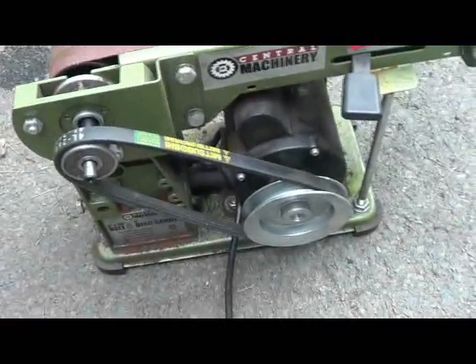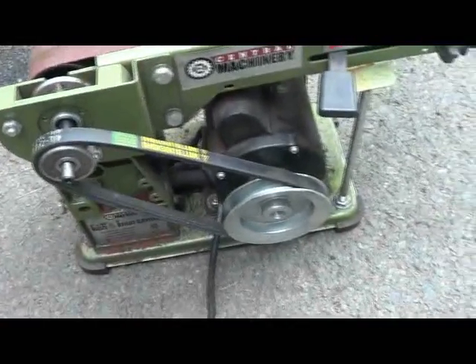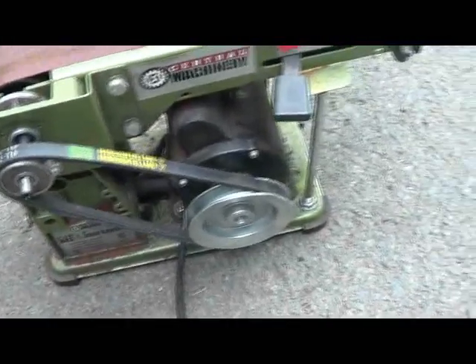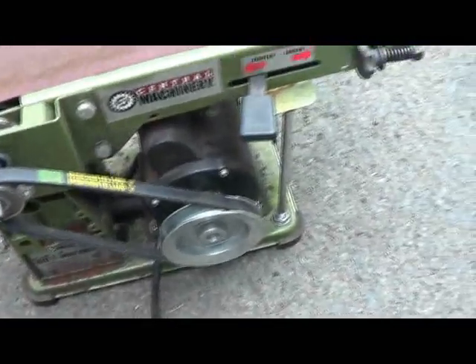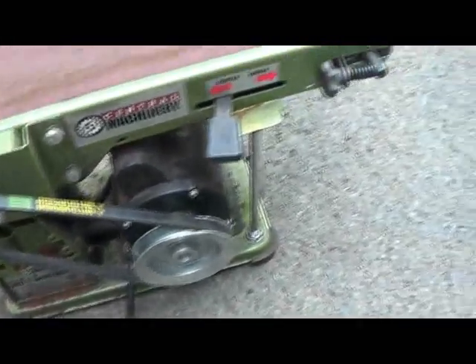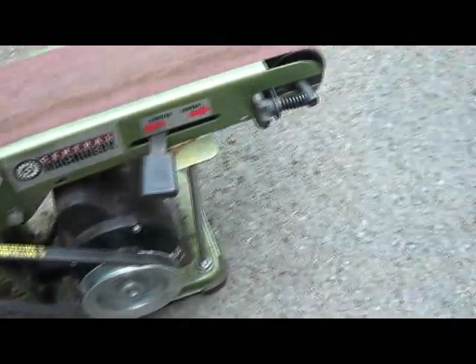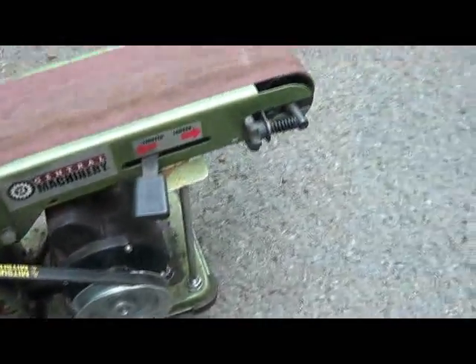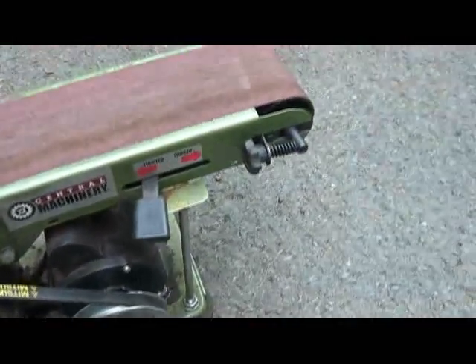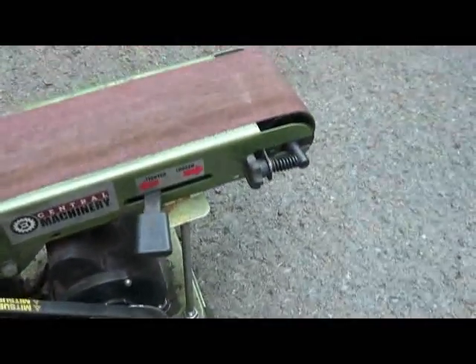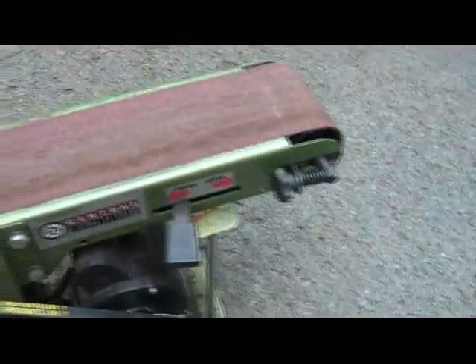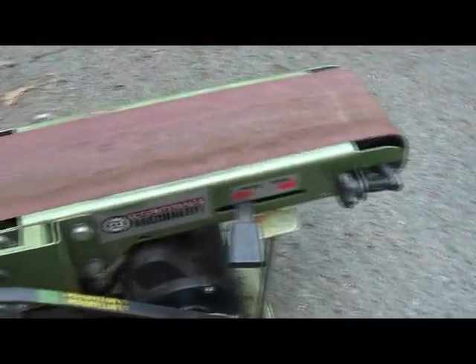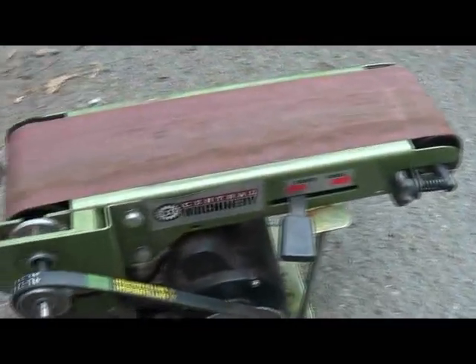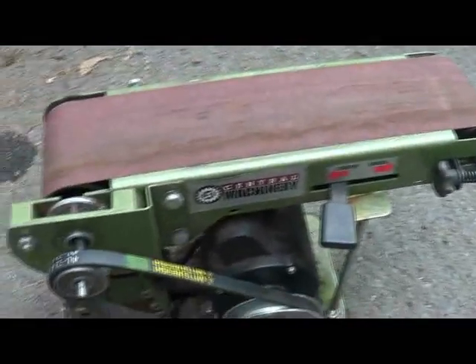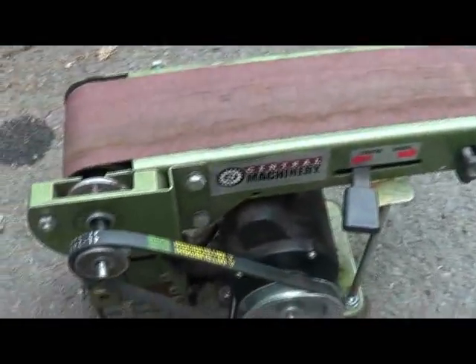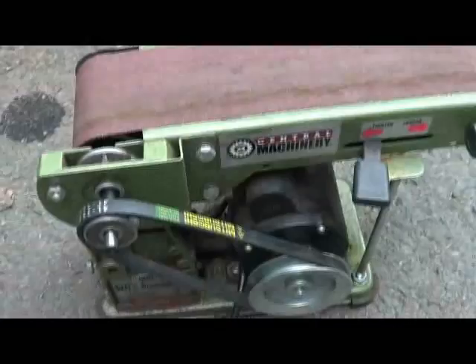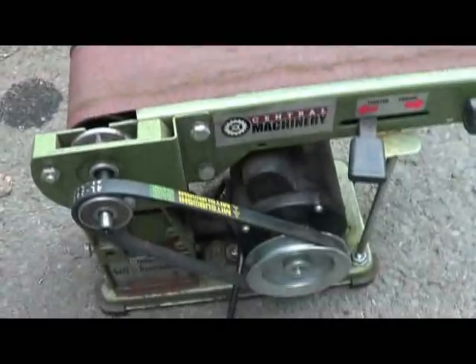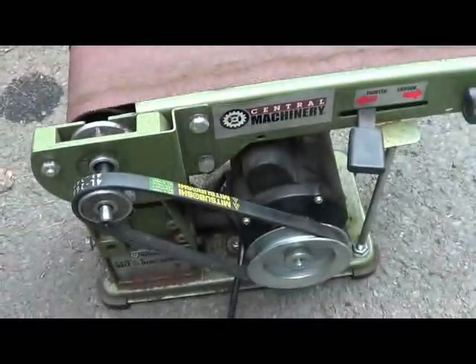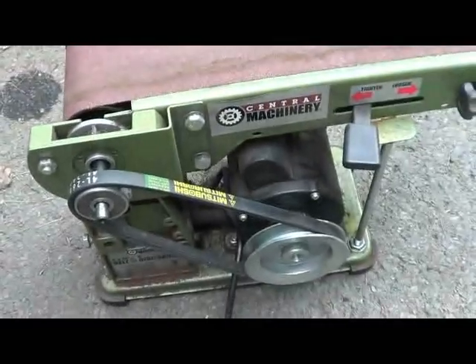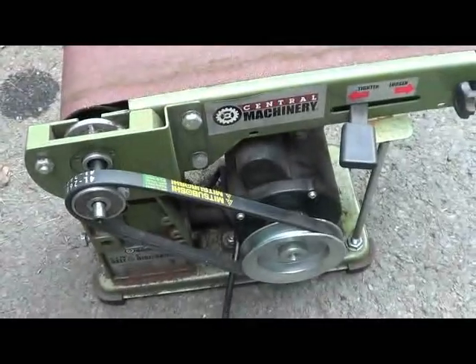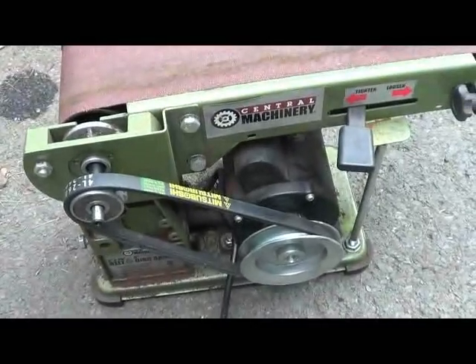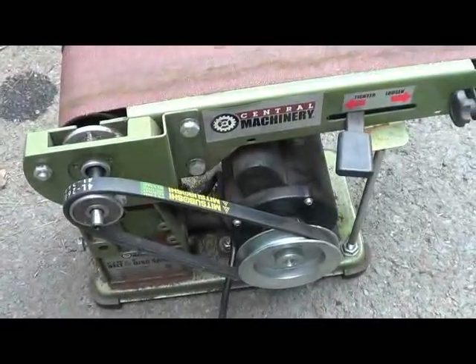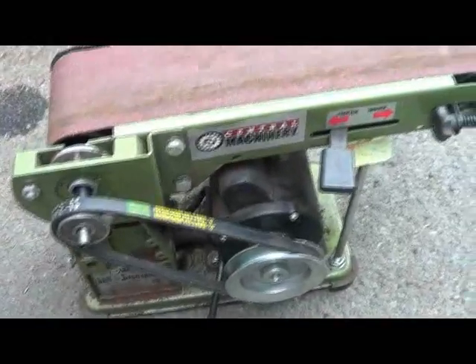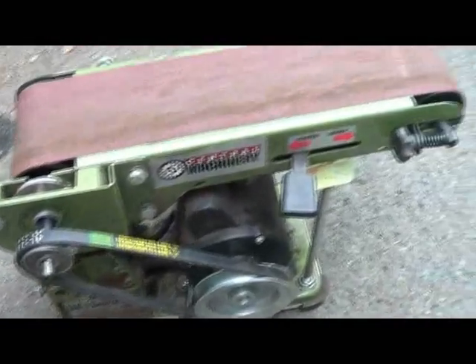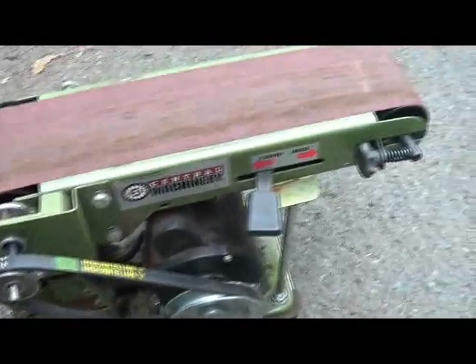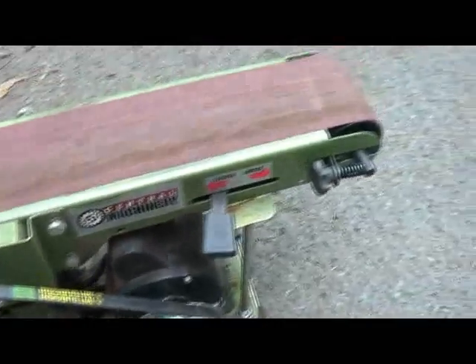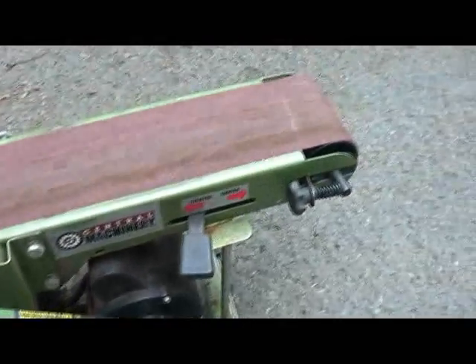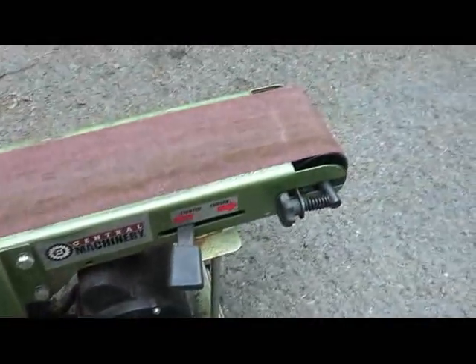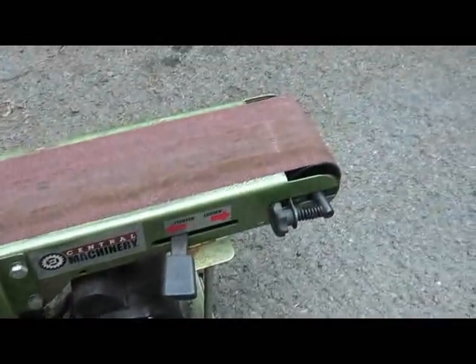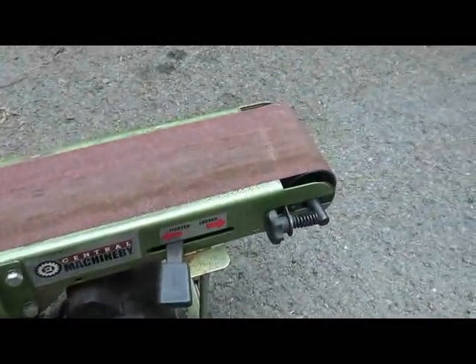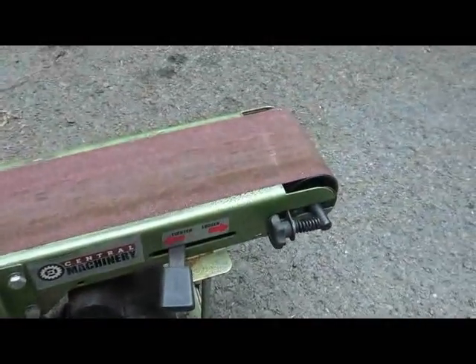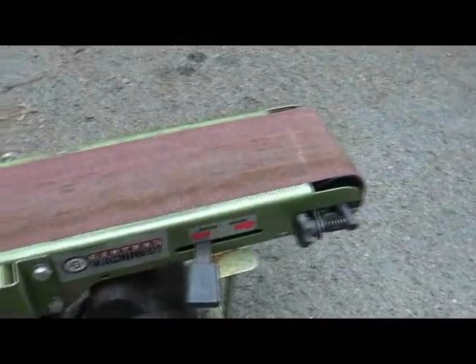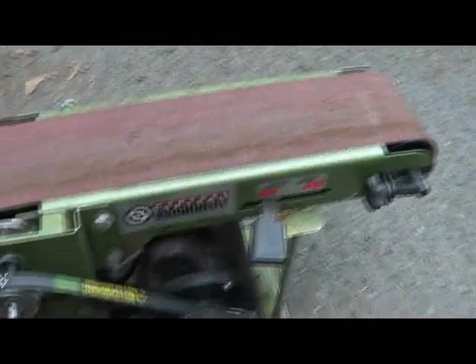Everybody says they're going to build one — I hope I get a chance to, but I just don't have the money right now. But that's certainly going to speed up finishing the knives.